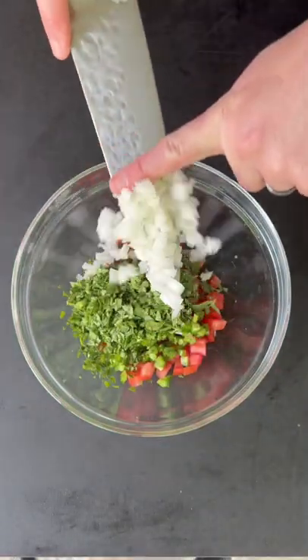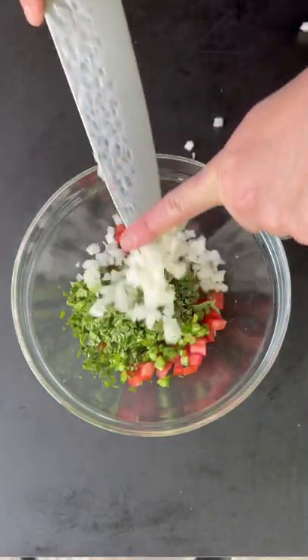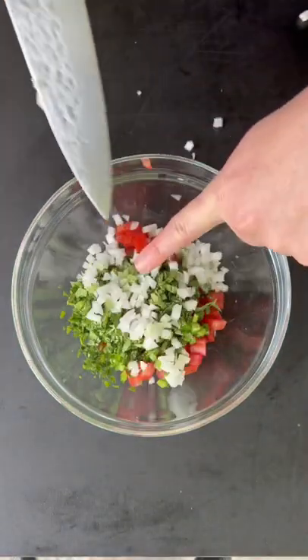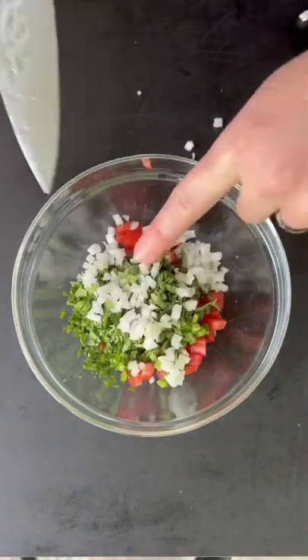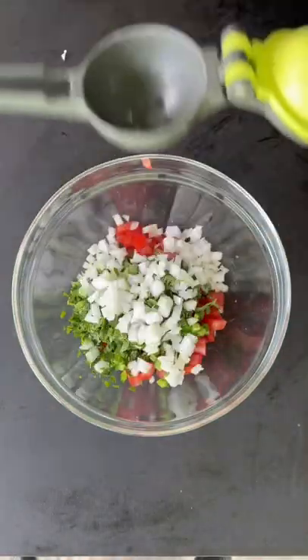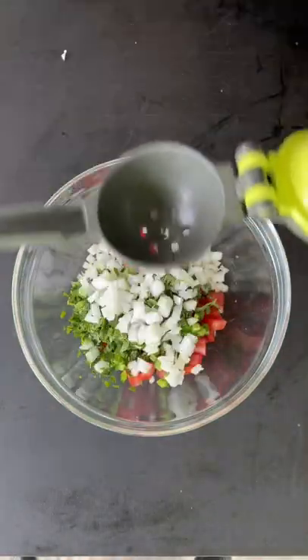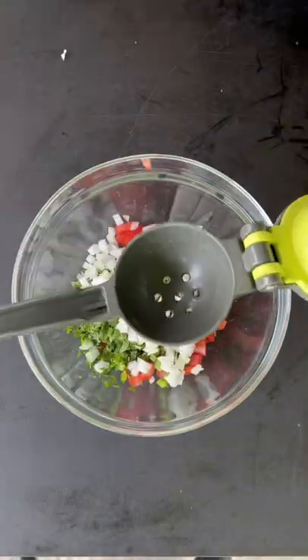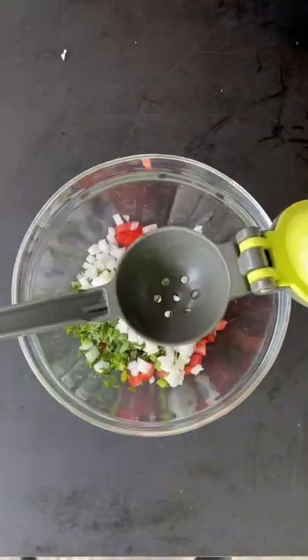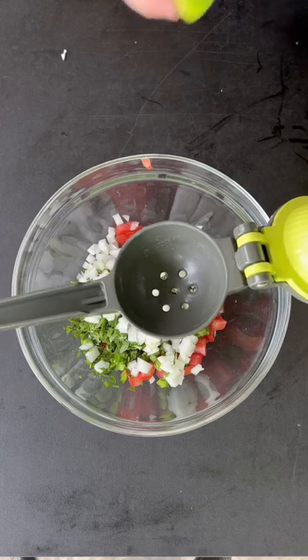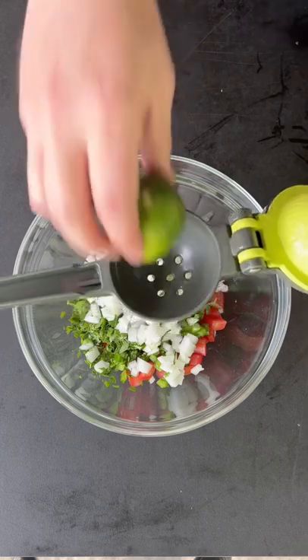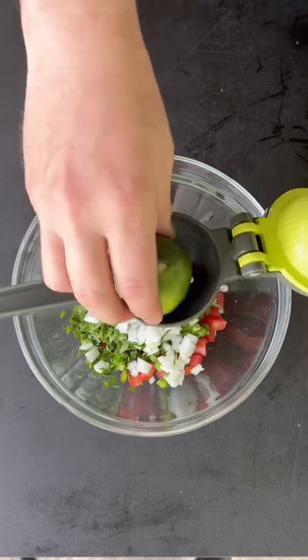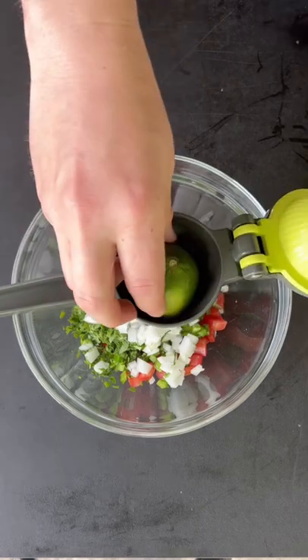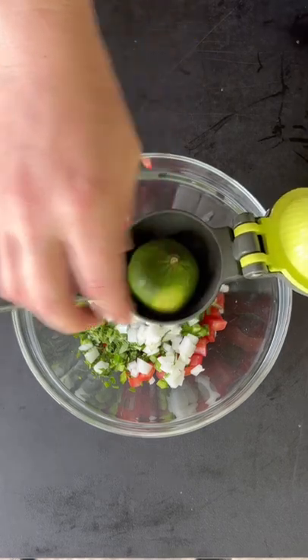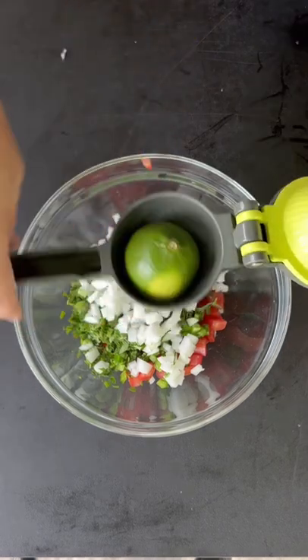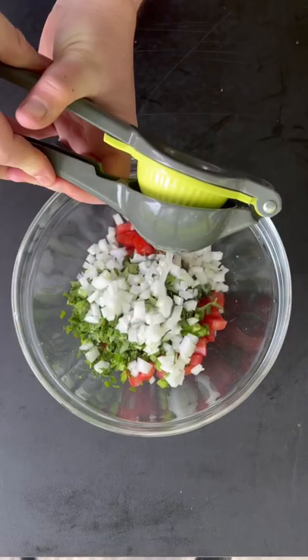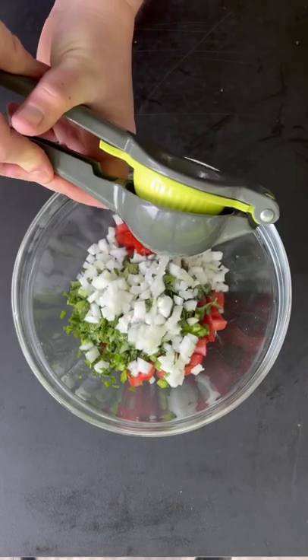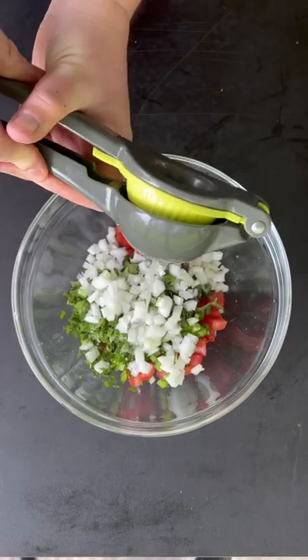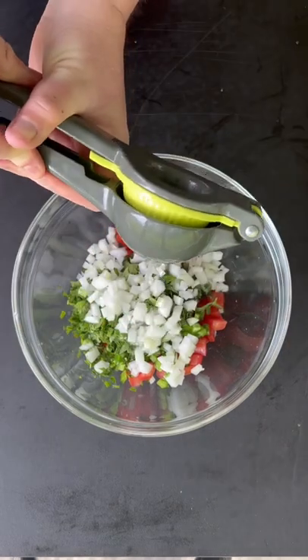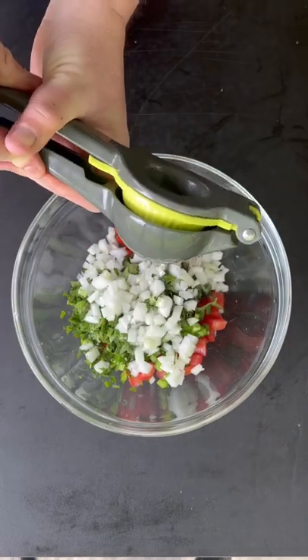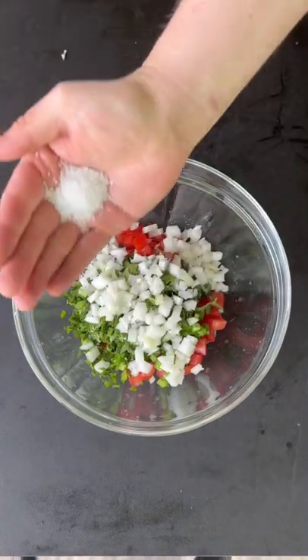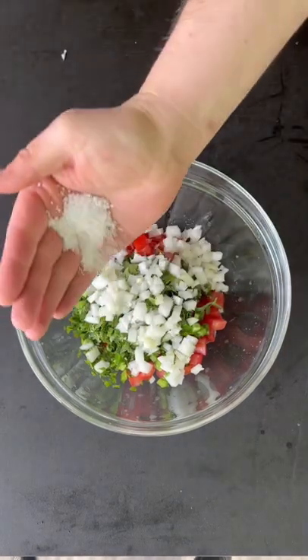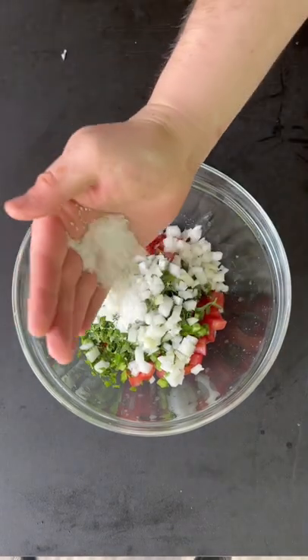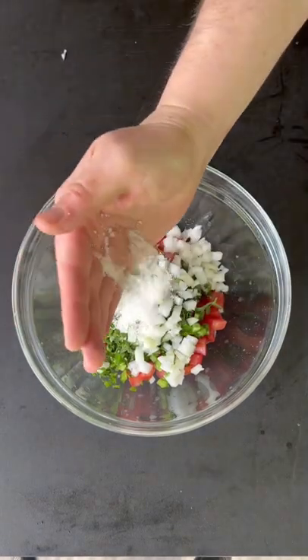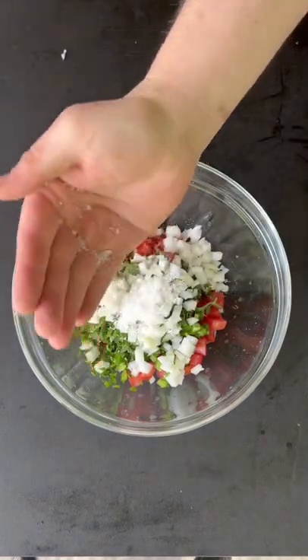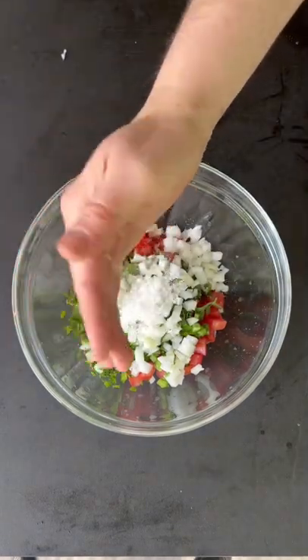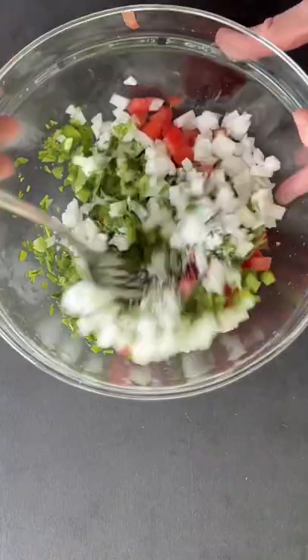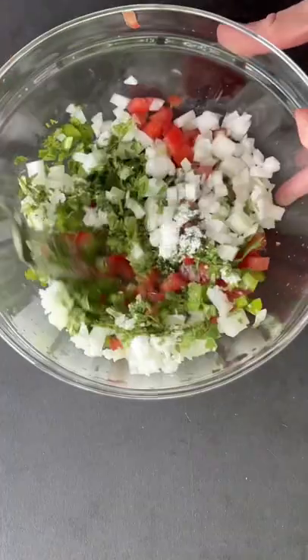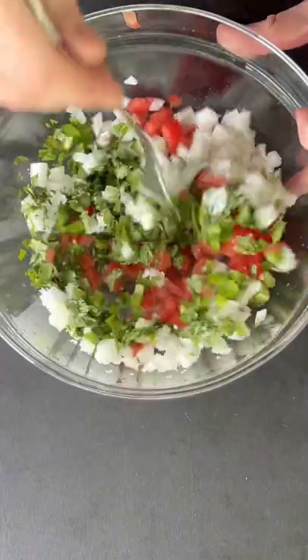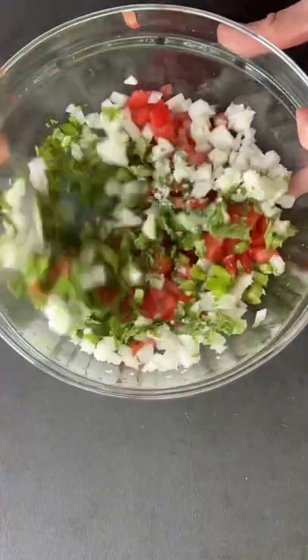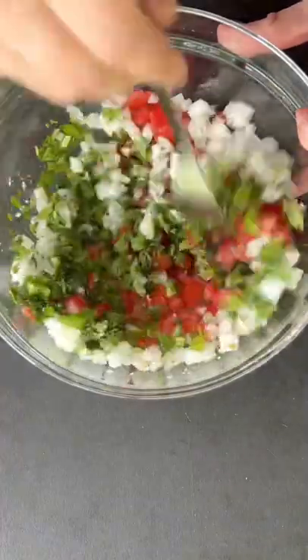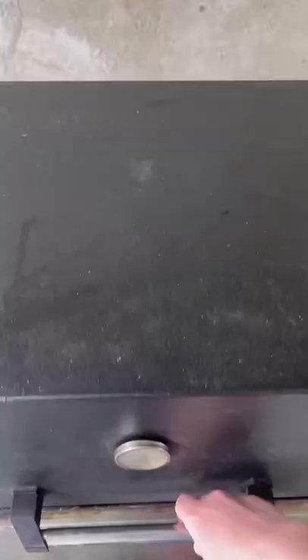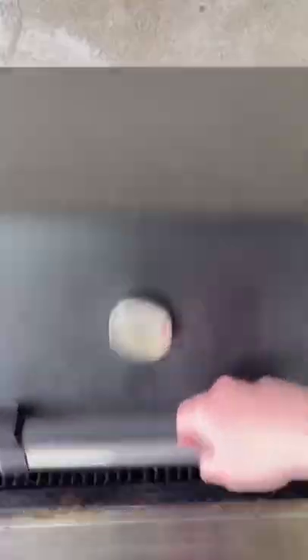Now we're going to make a pico. Placing that pico in the fridge — you want those flavors to marry after you make it.